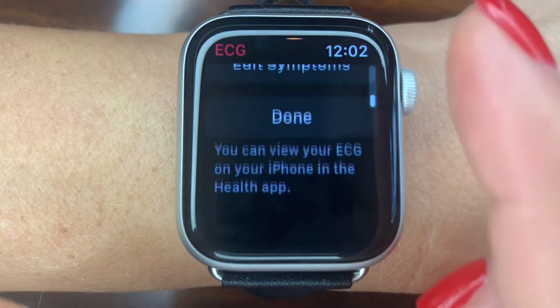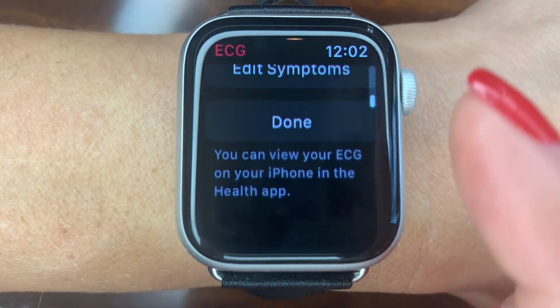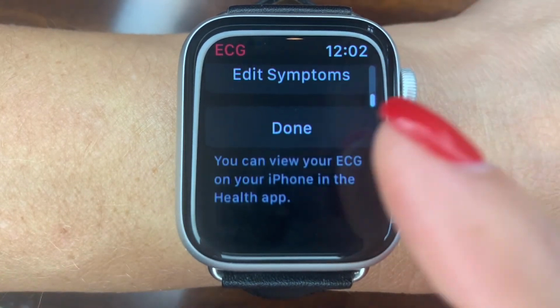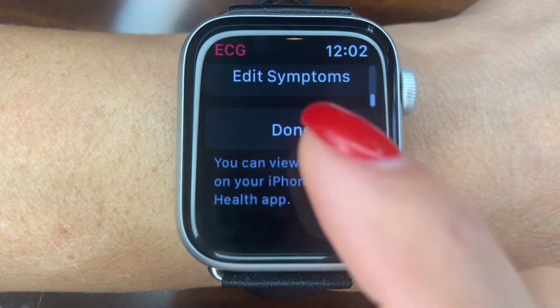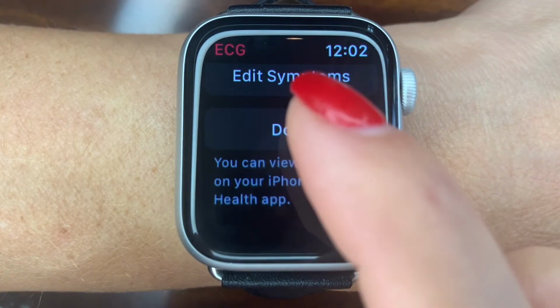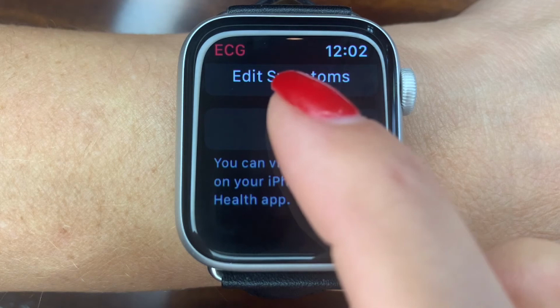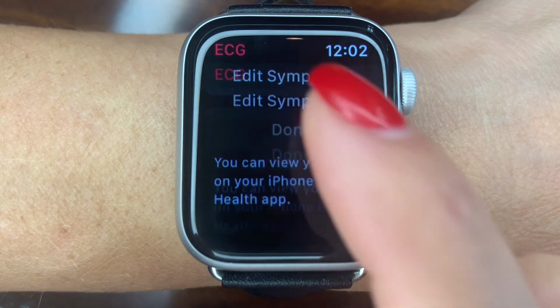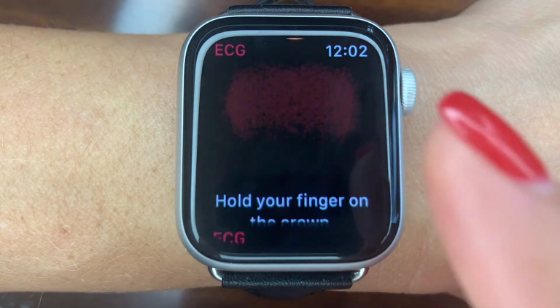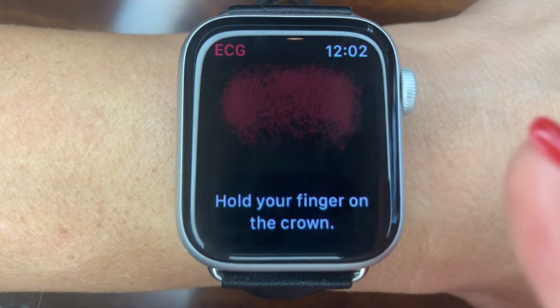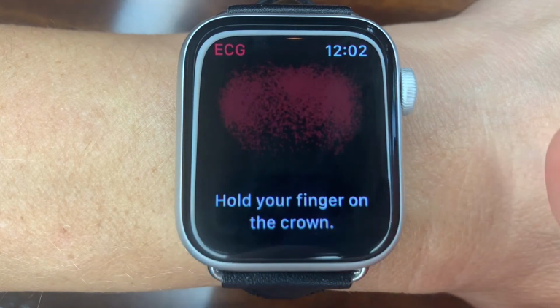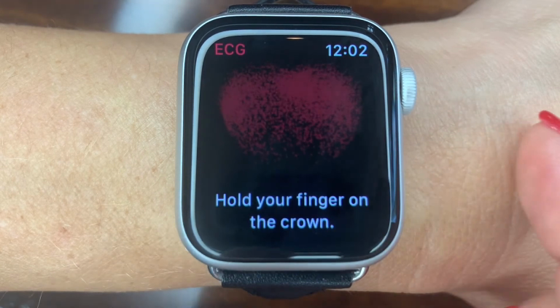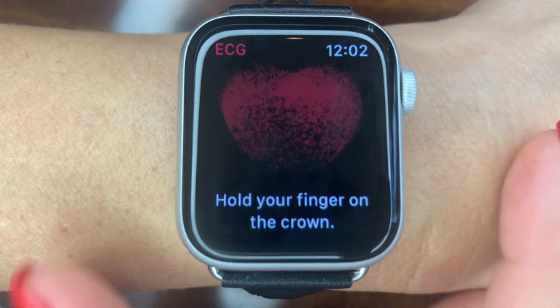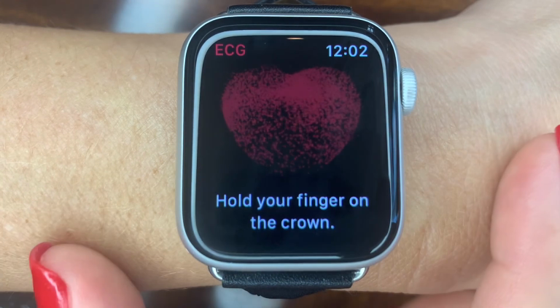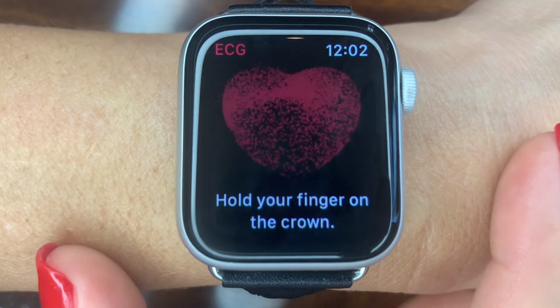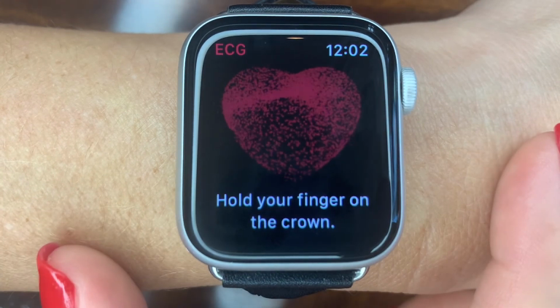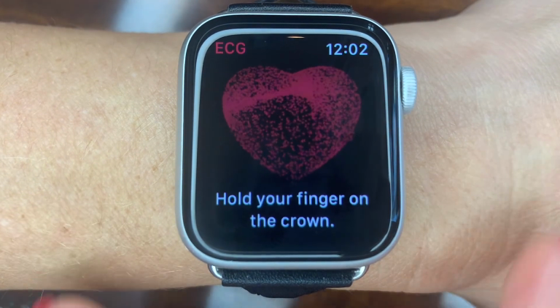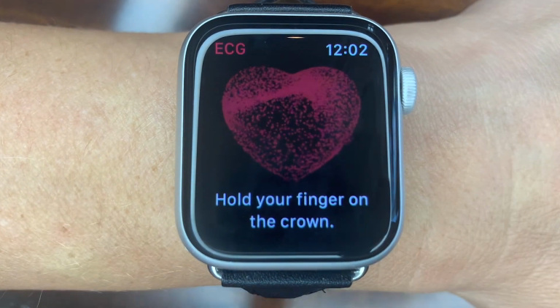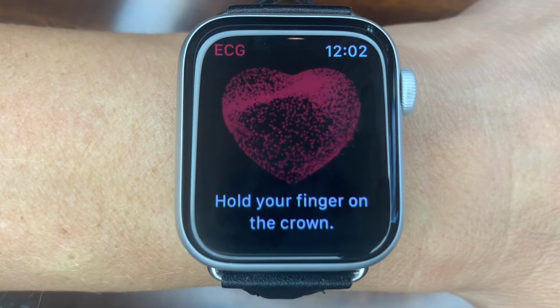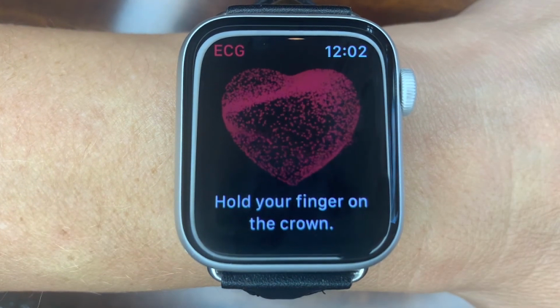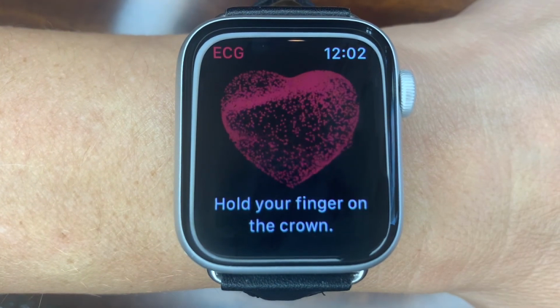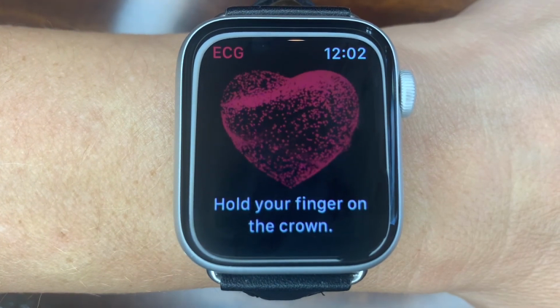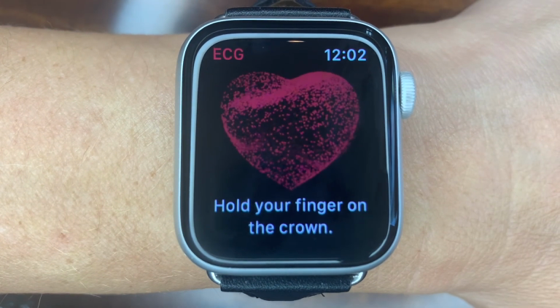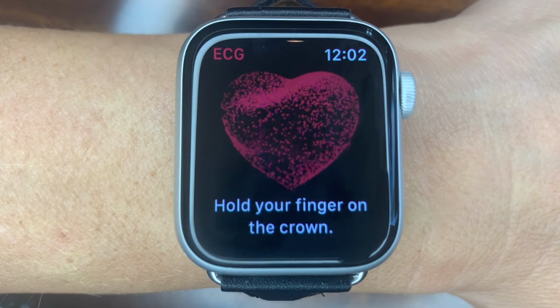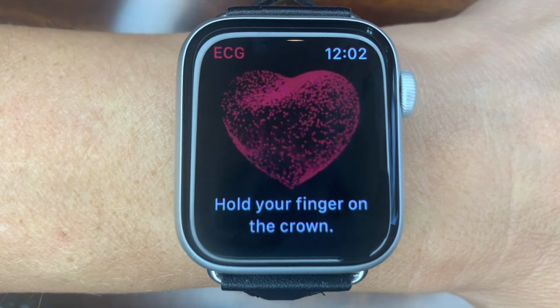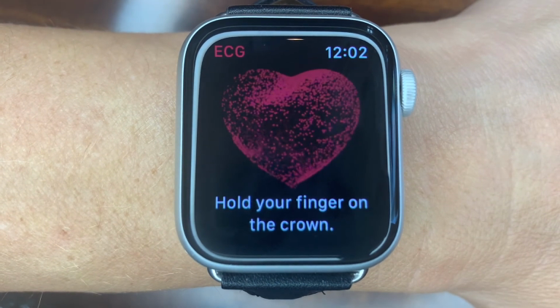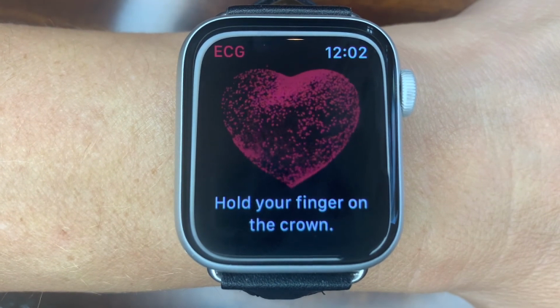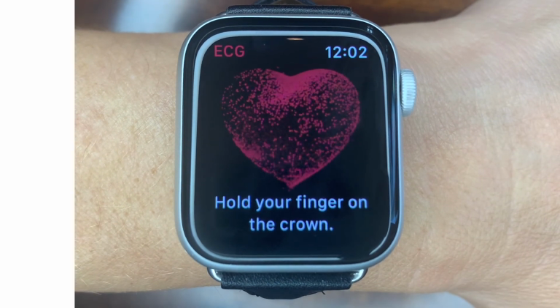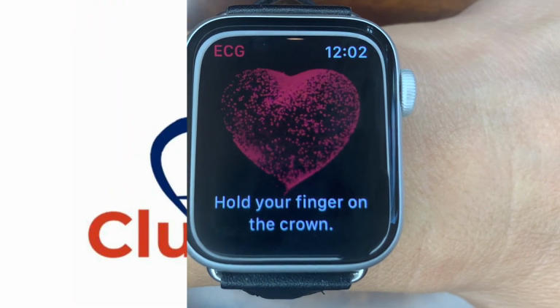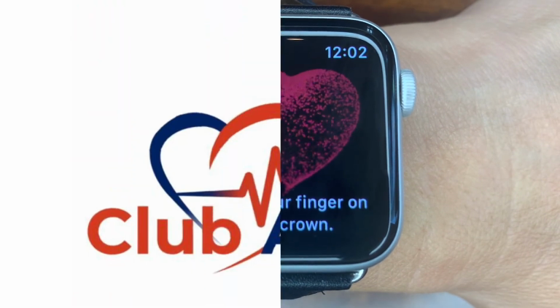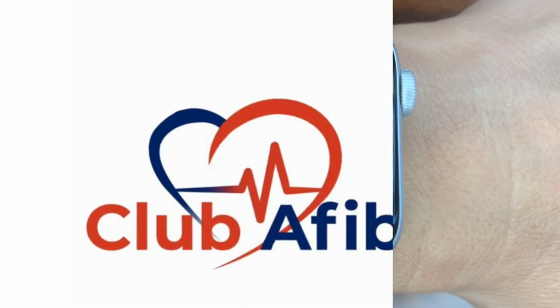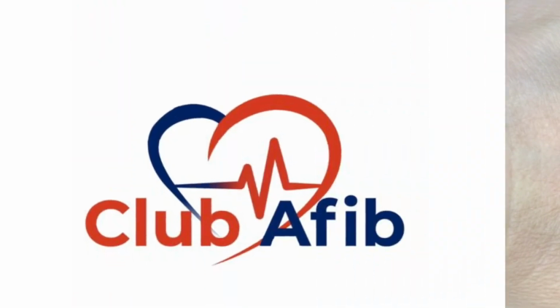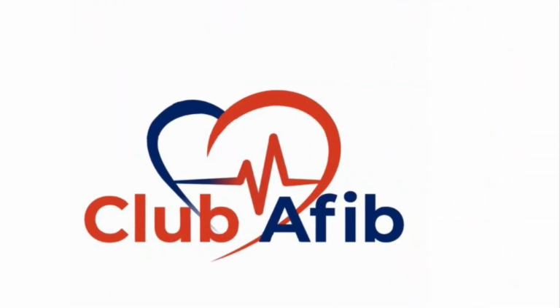Finally, press done to permanently record the ECG onto your iPhone, where you can access them anytime.